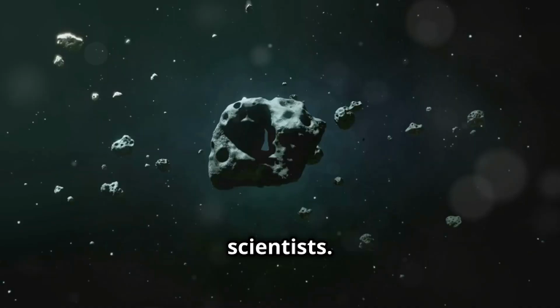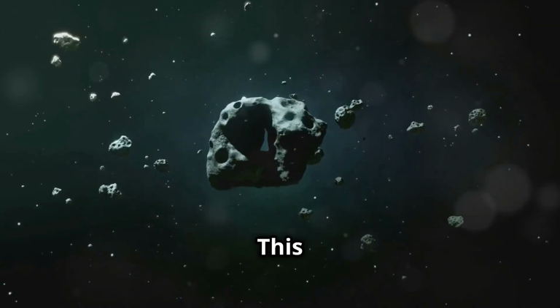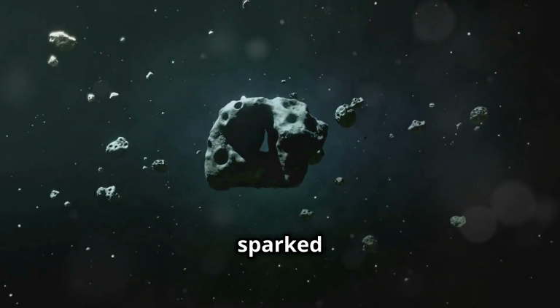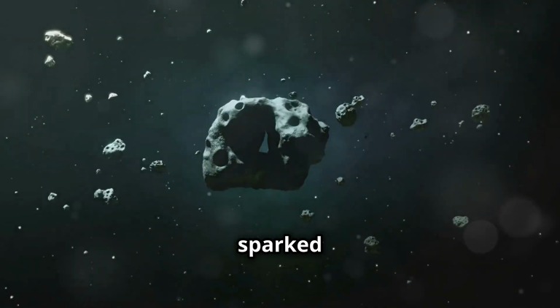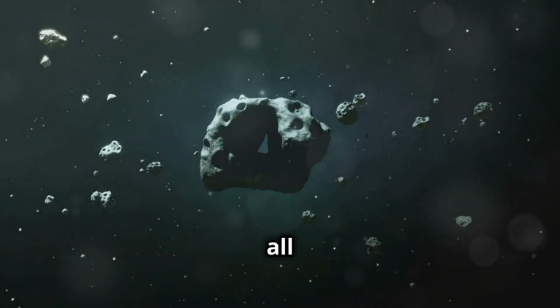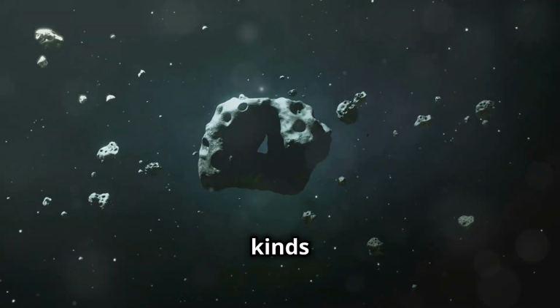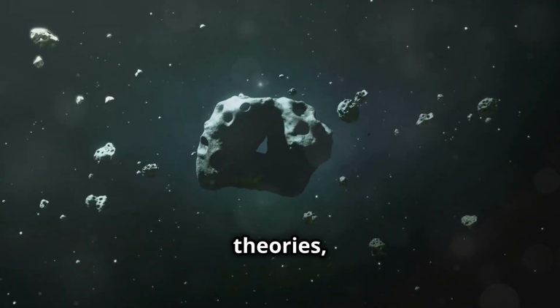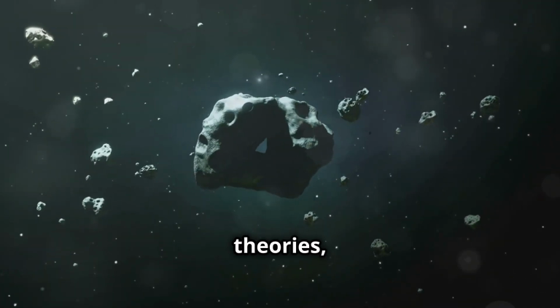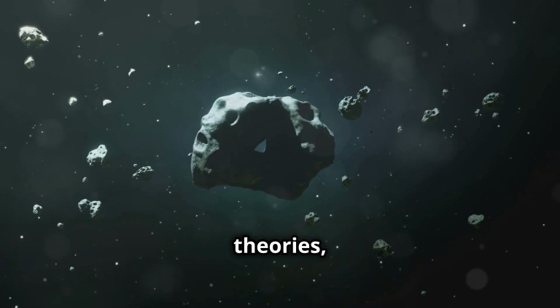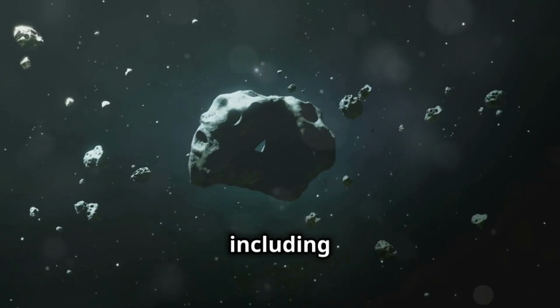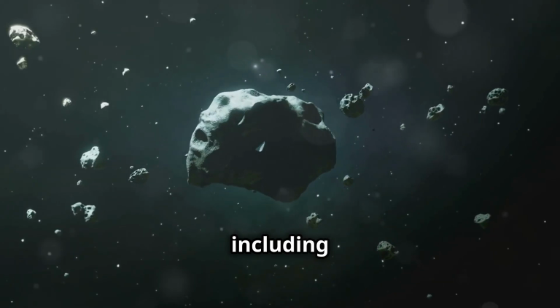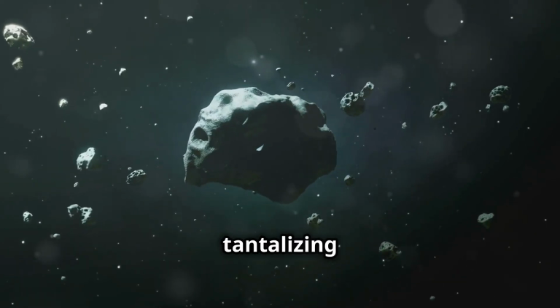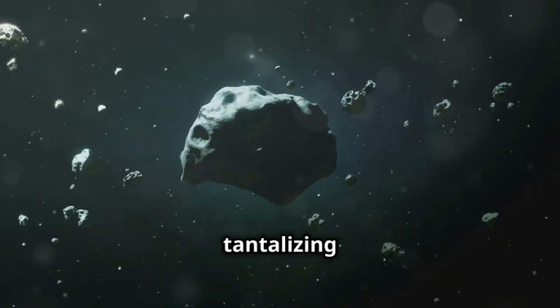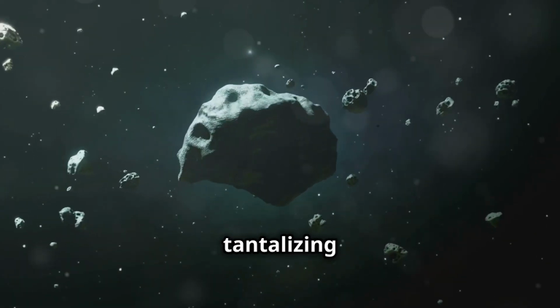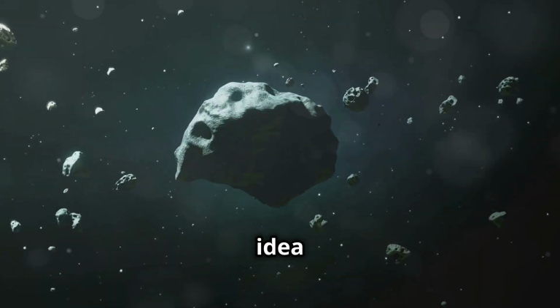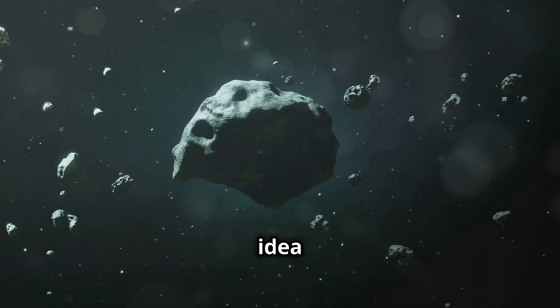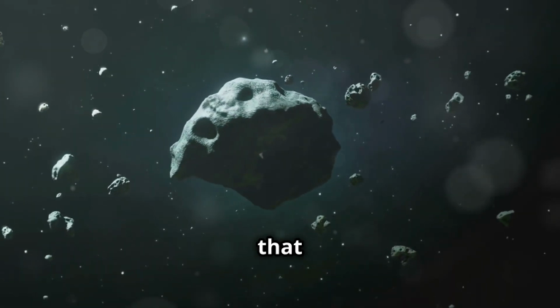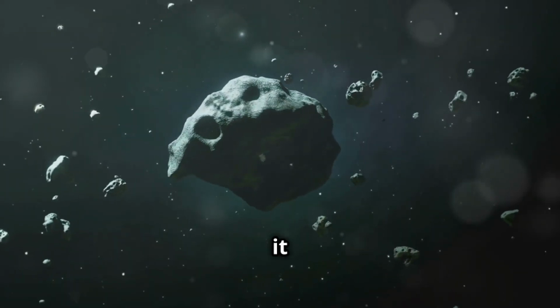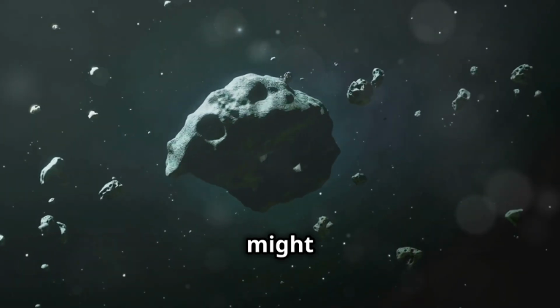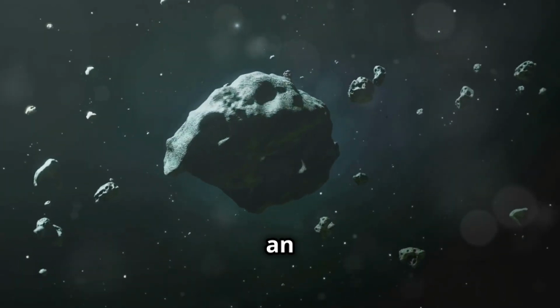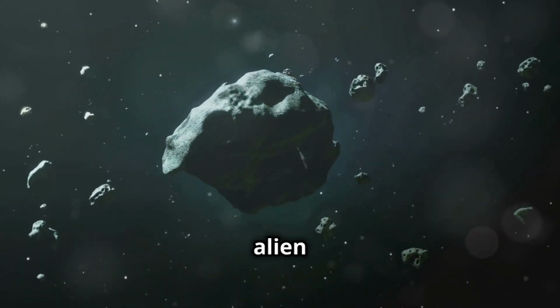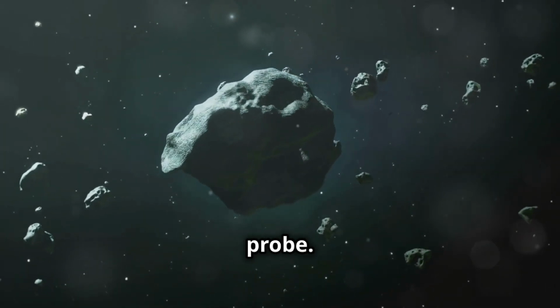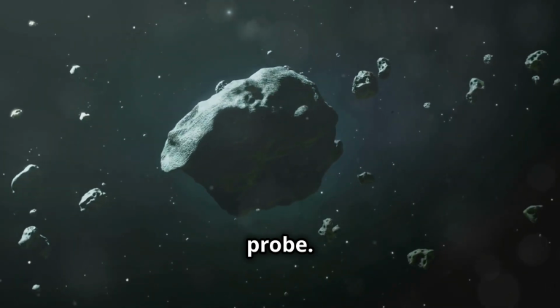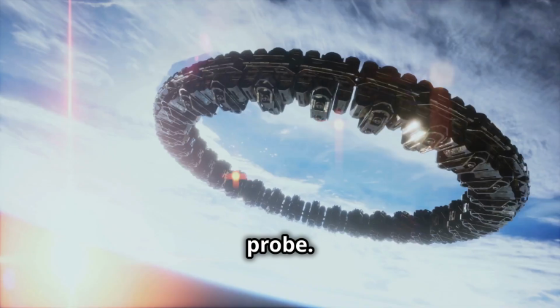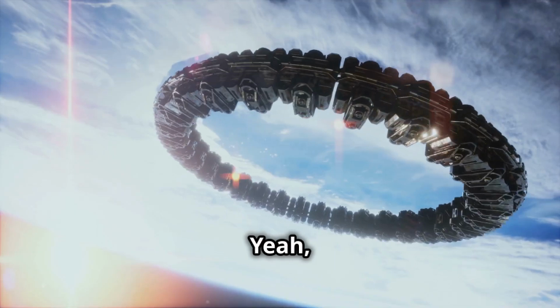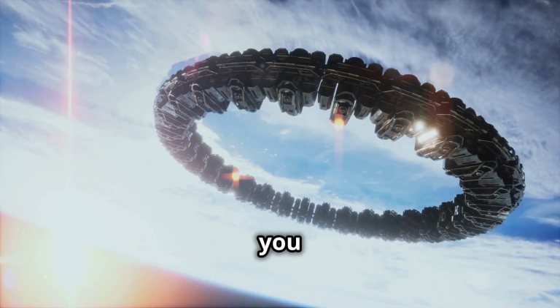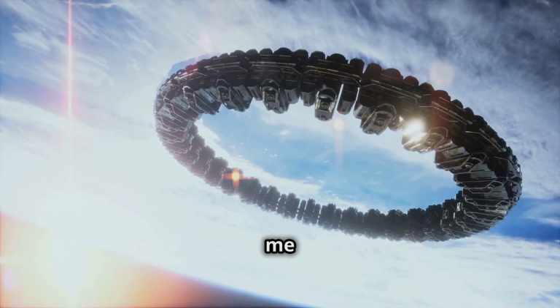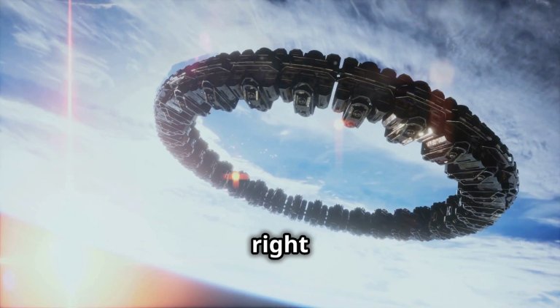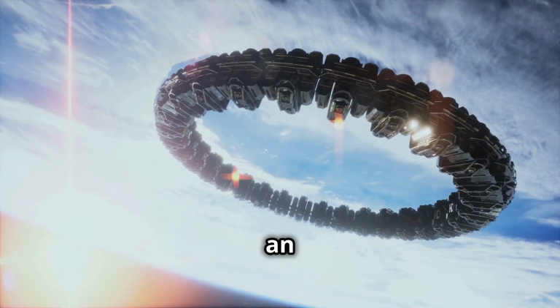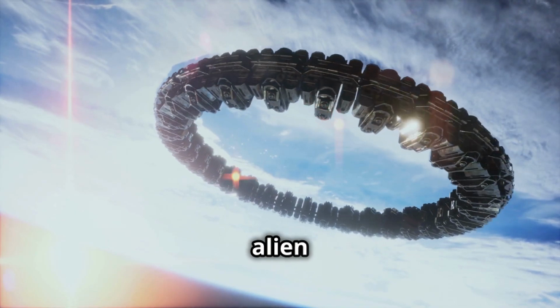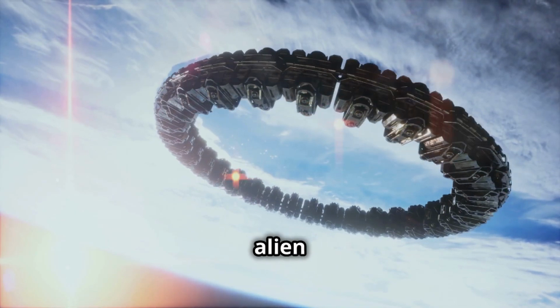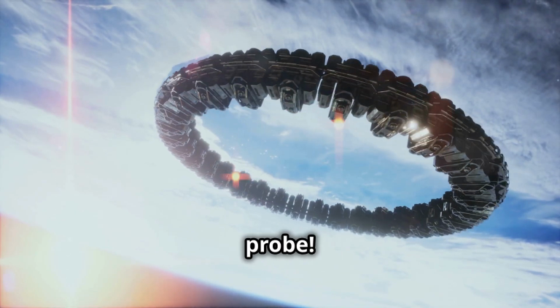This sparked all kinds of theories, including the tantalizing idea that it might be an alien probe. Yeah, you heard me right — an alien probe.